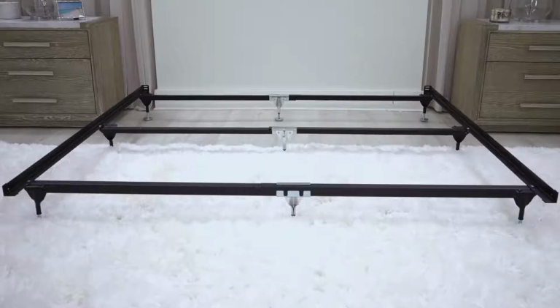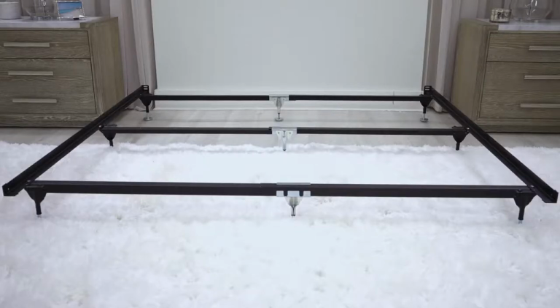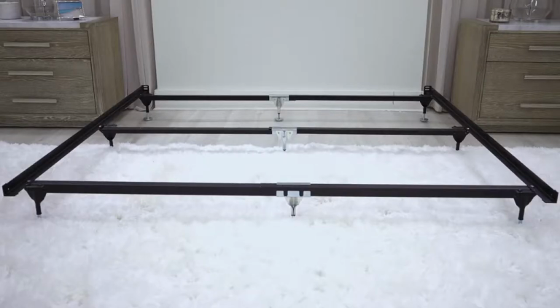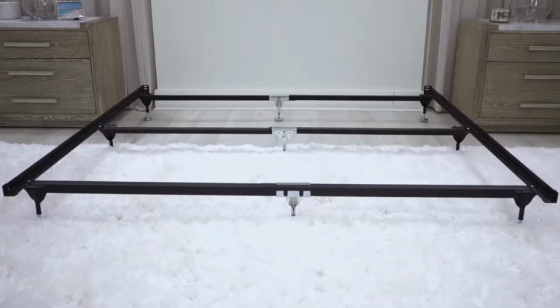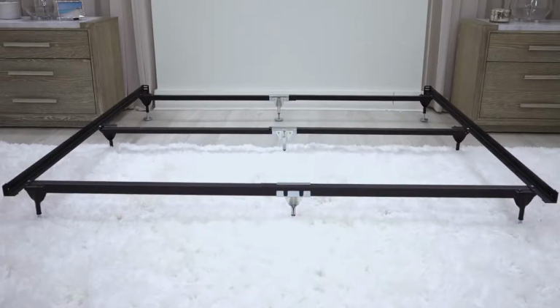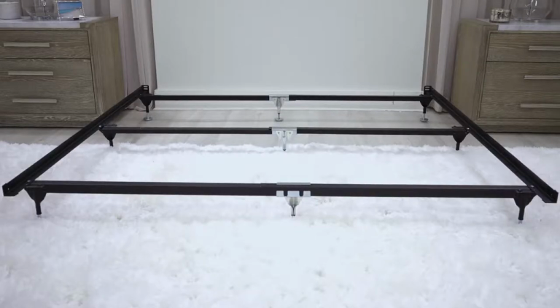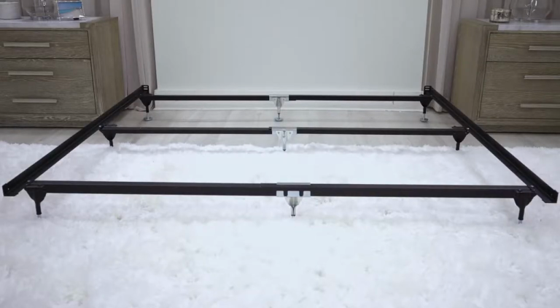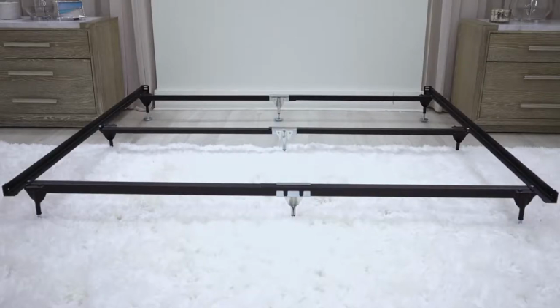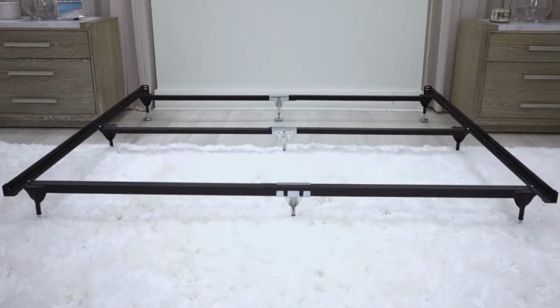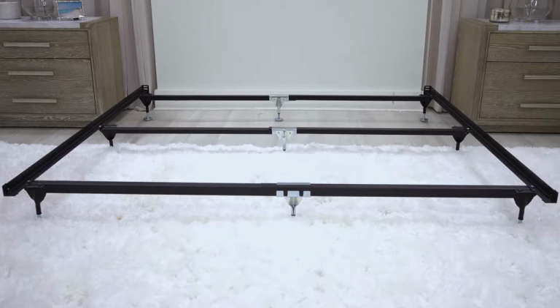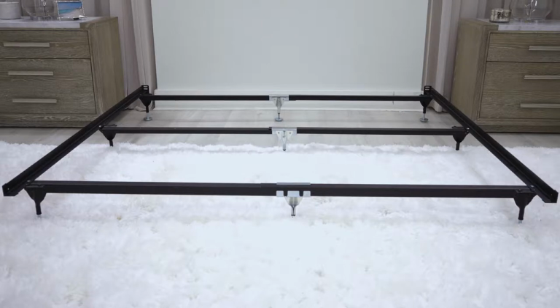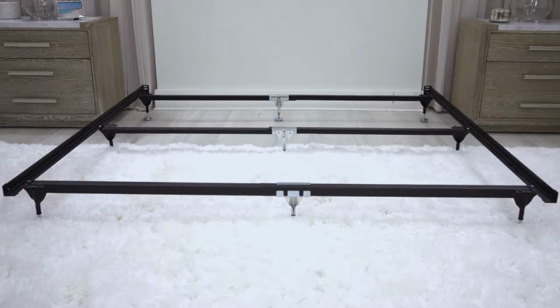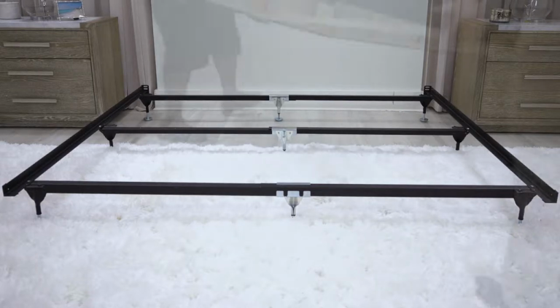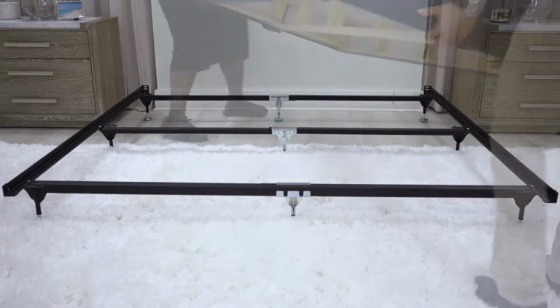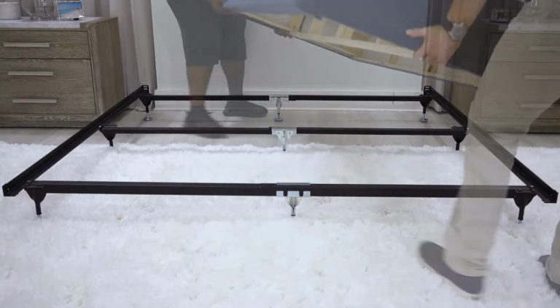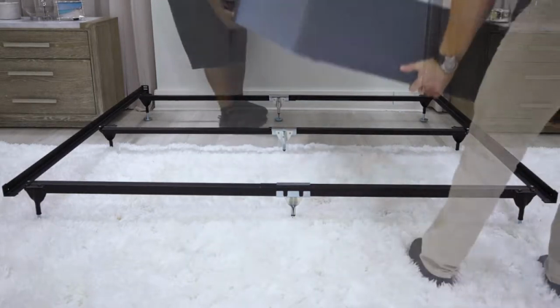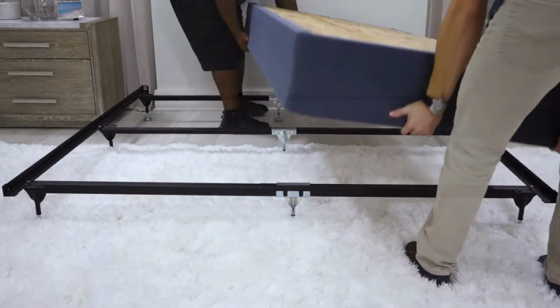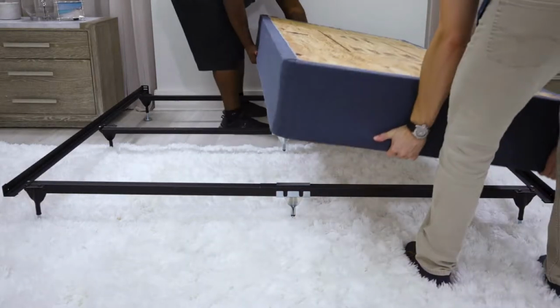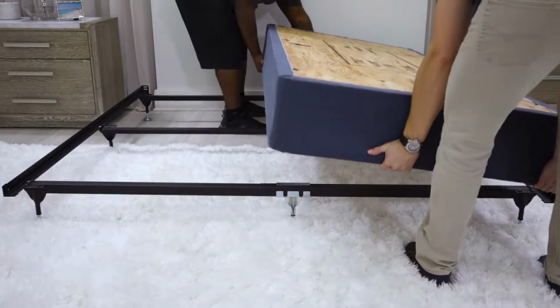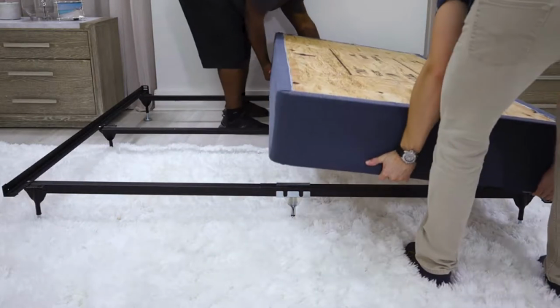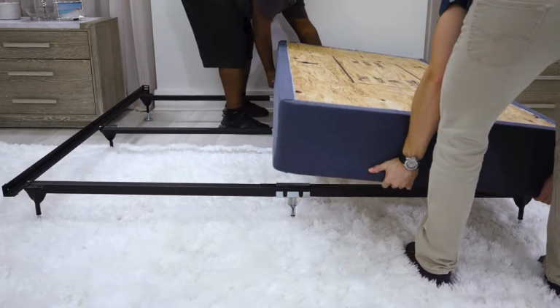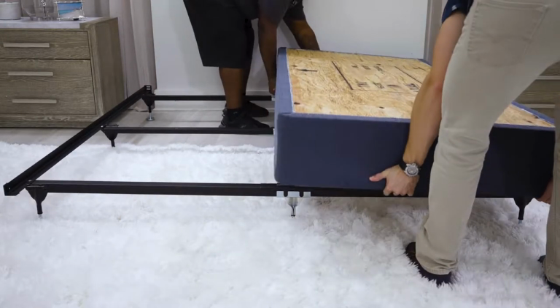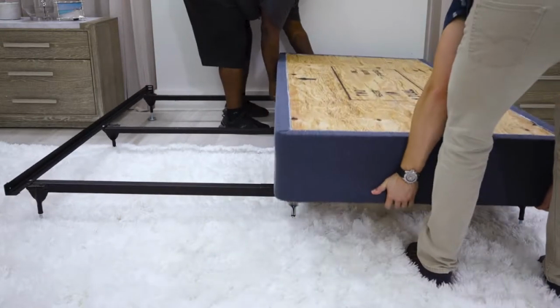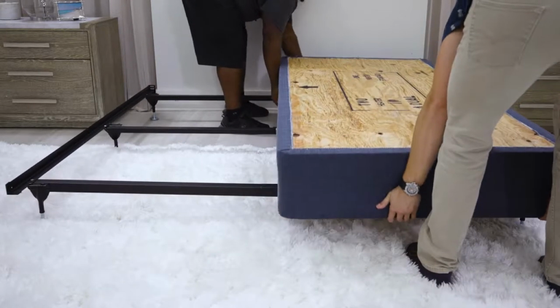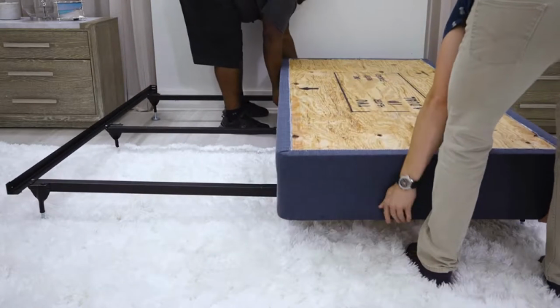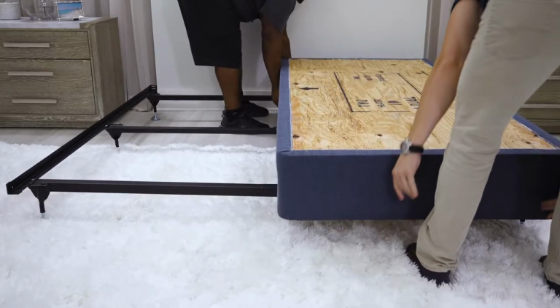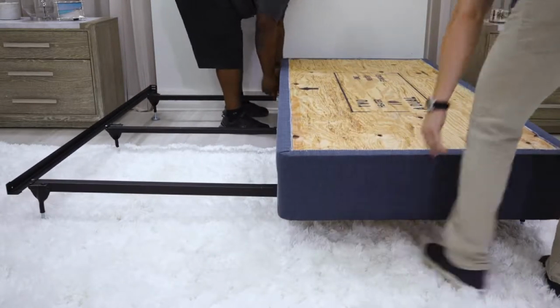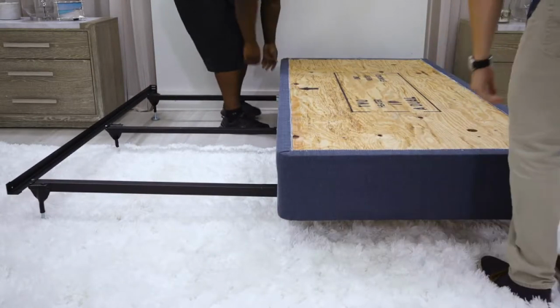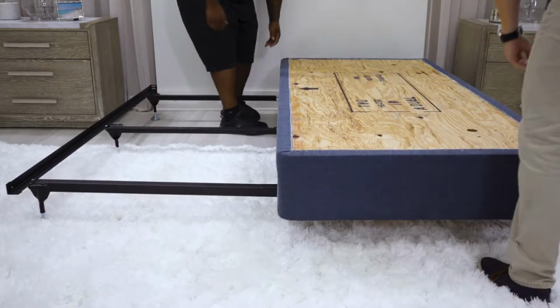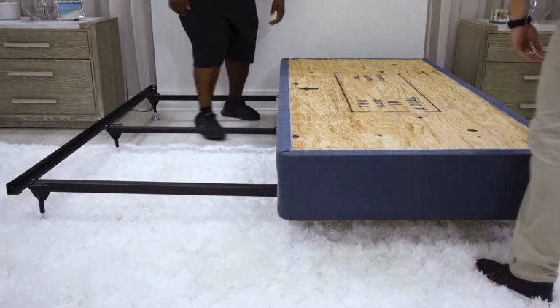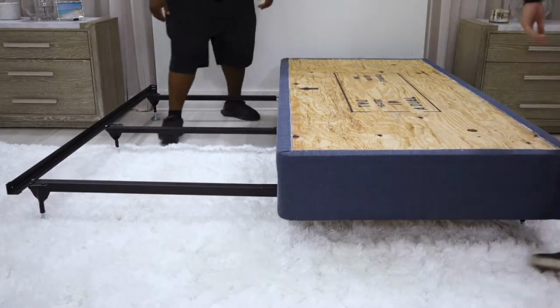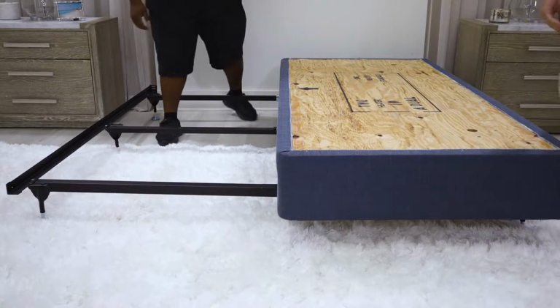To start, assemble your foundation — either the traditional foundation with the metal bed frame or the space saver platform.